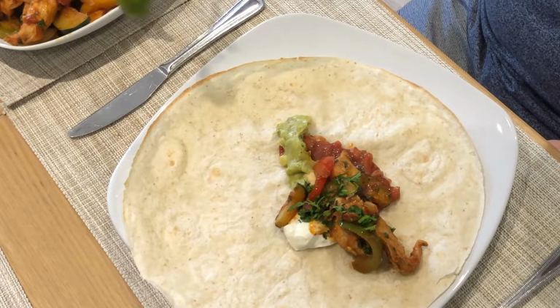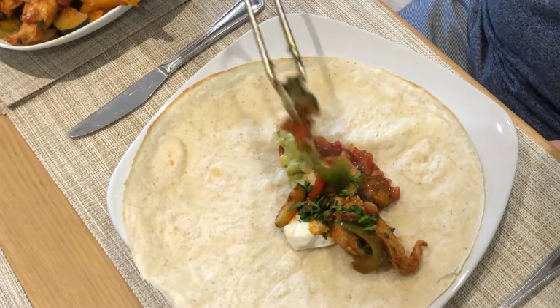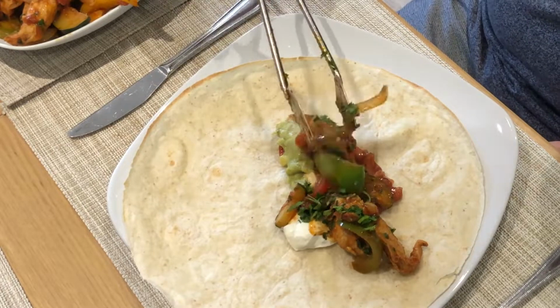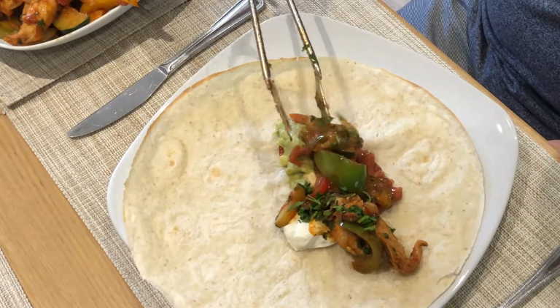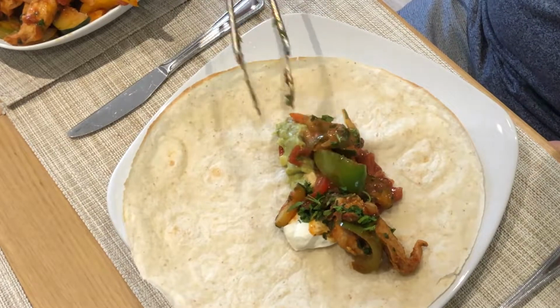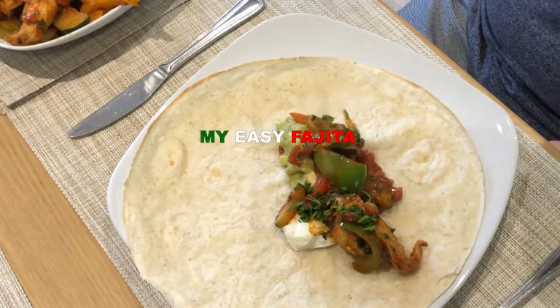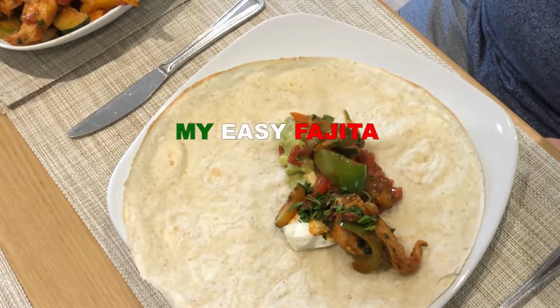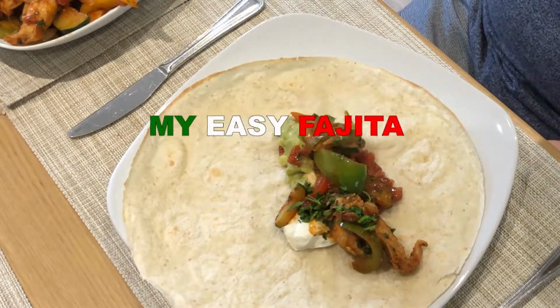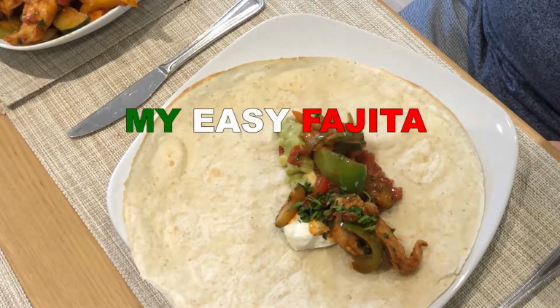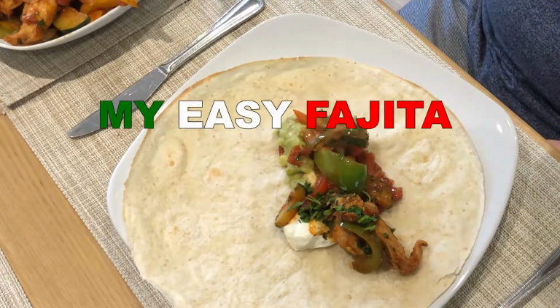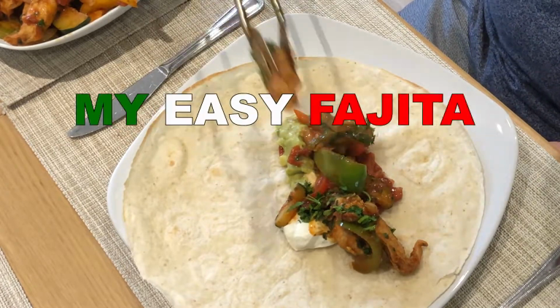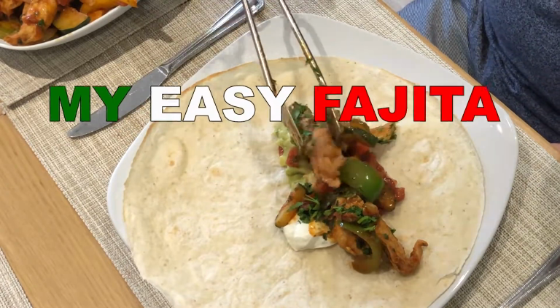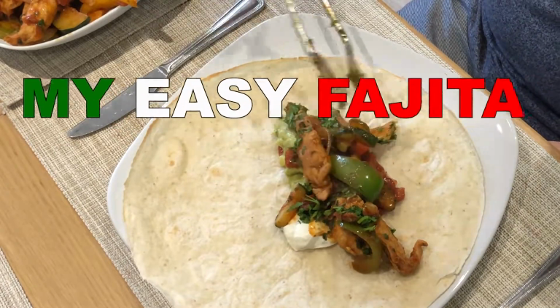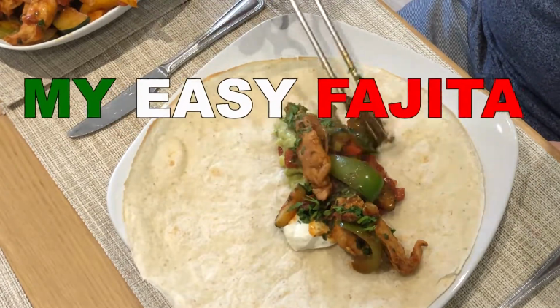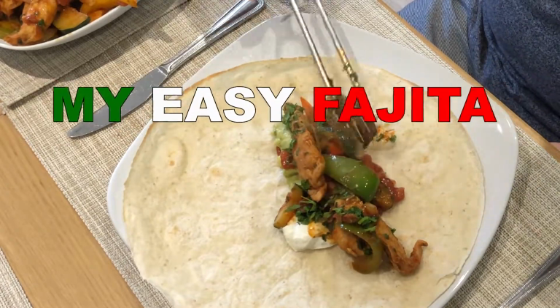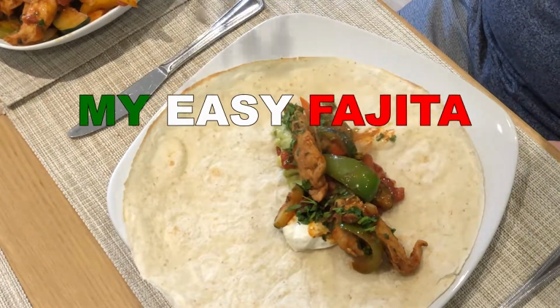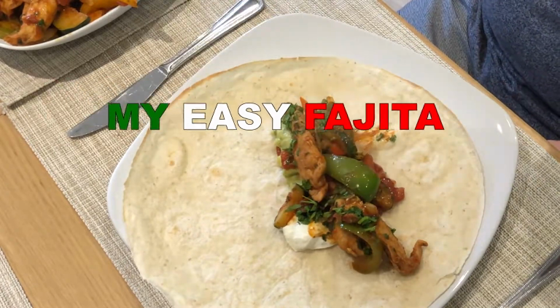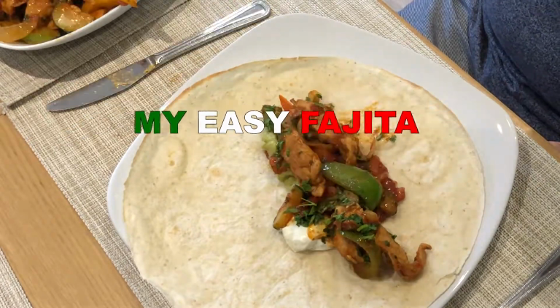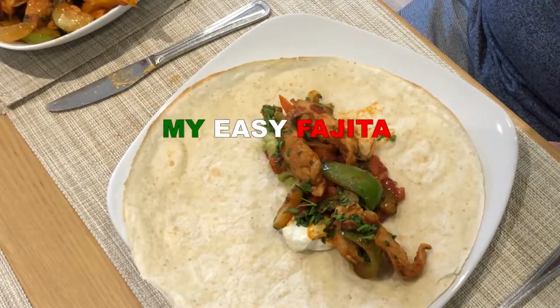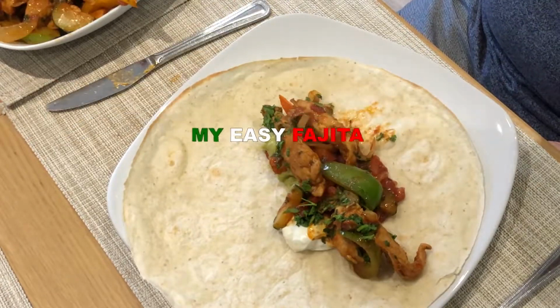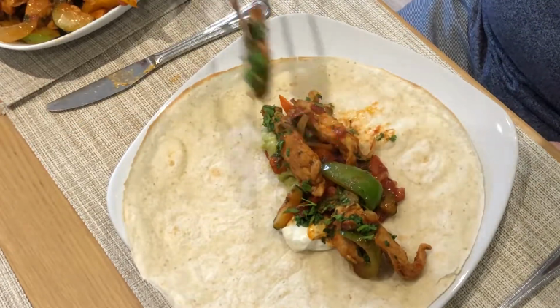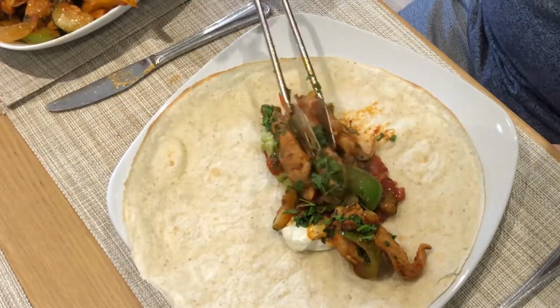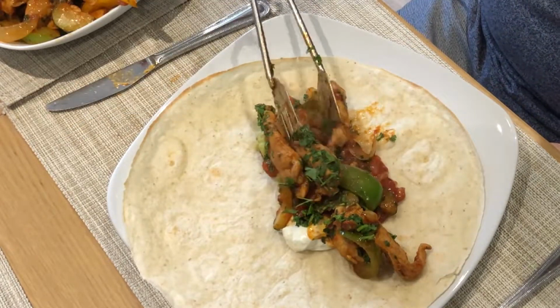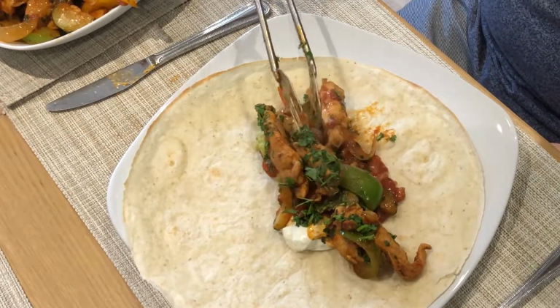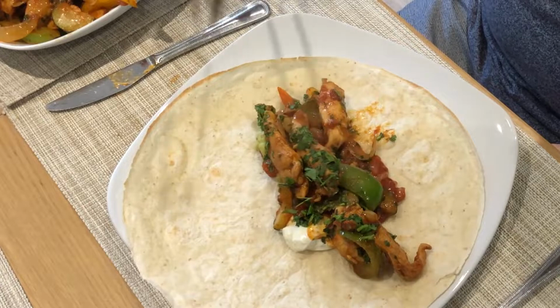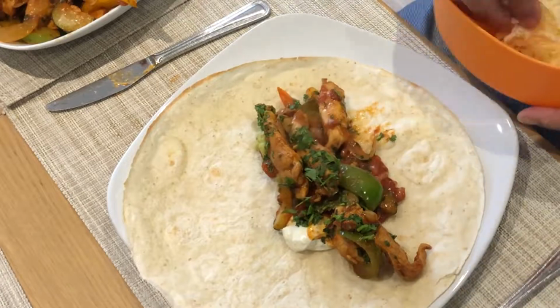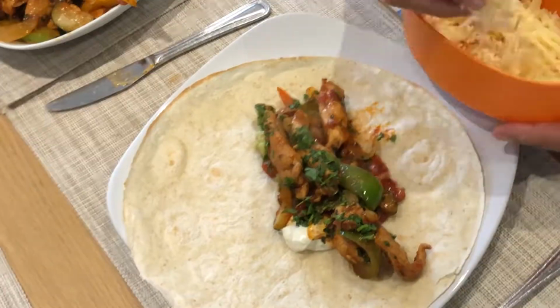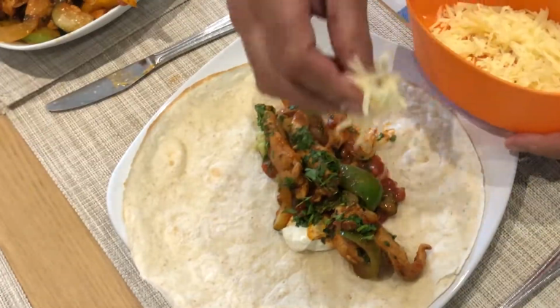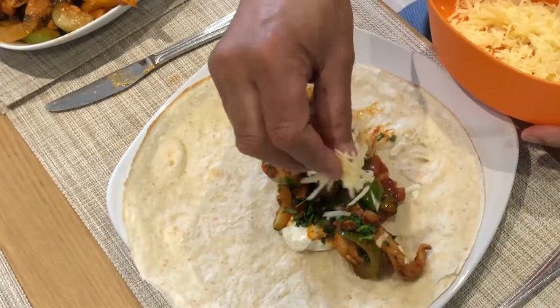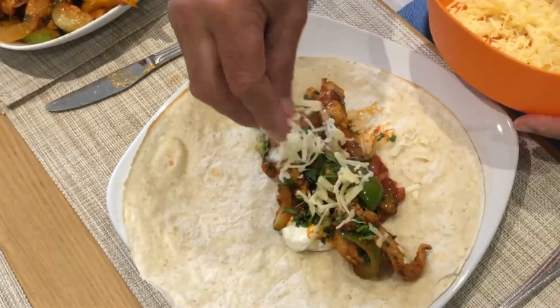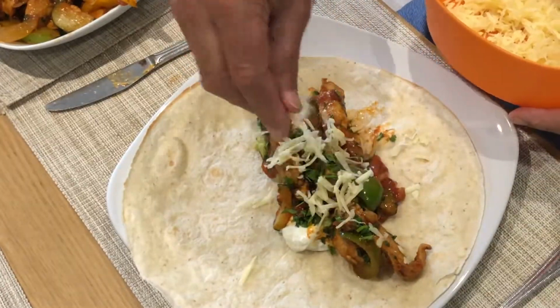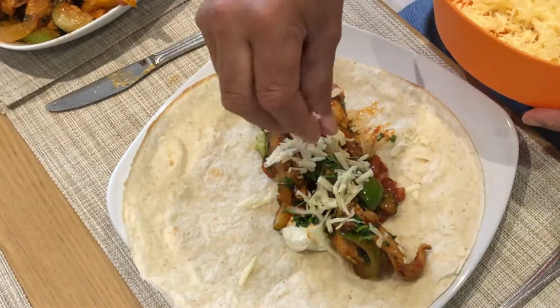Hi, today I'm making a chicken fajita. Before I began learning Spanish I used to call them fajitas.